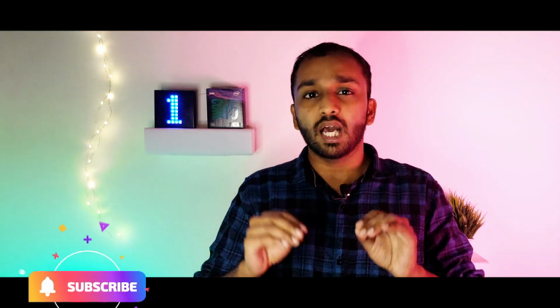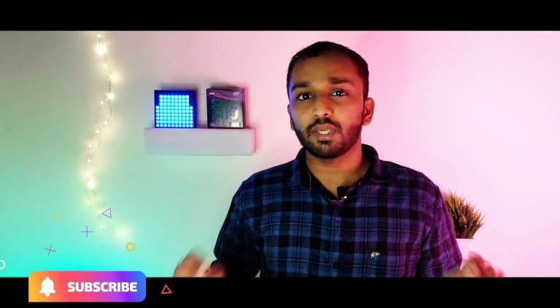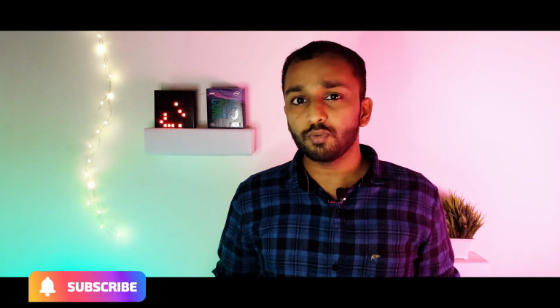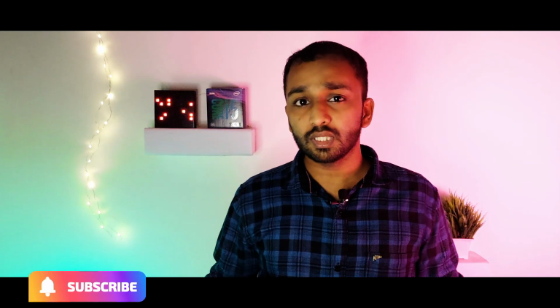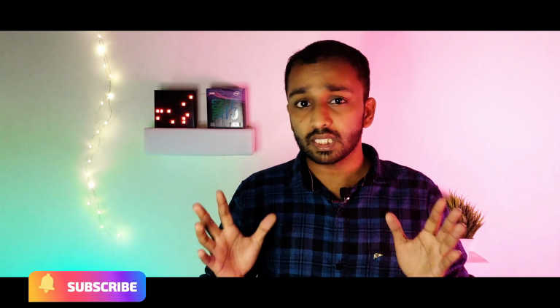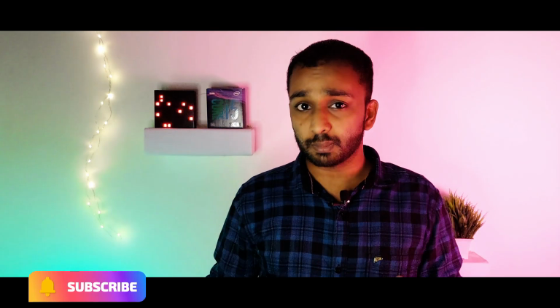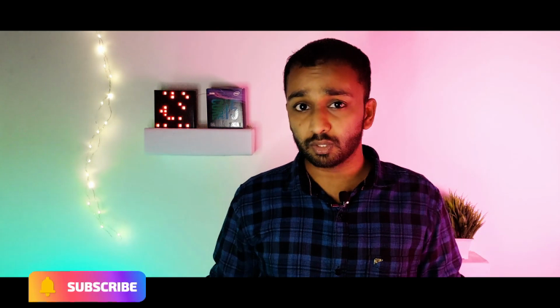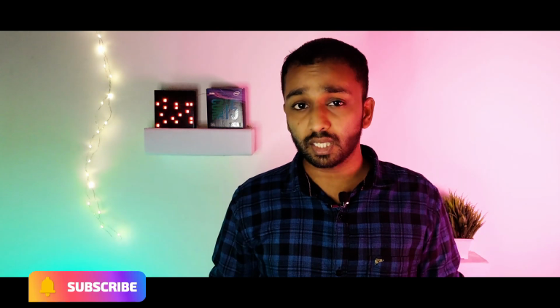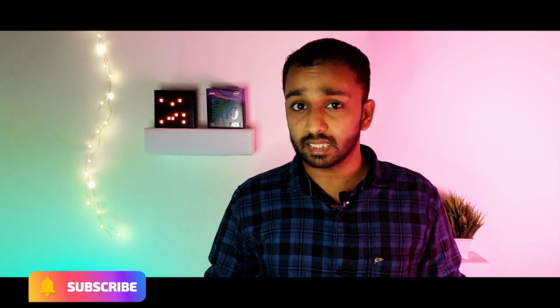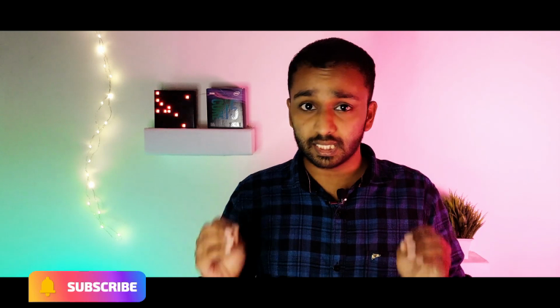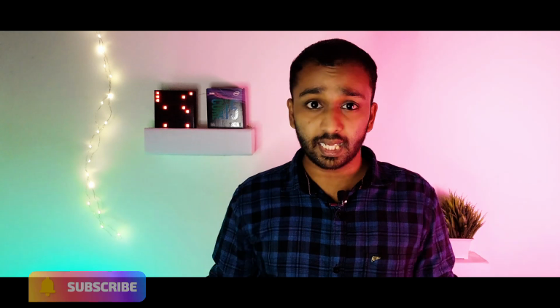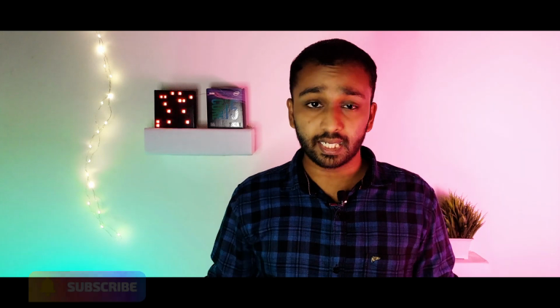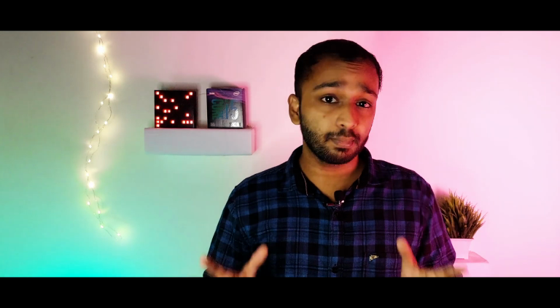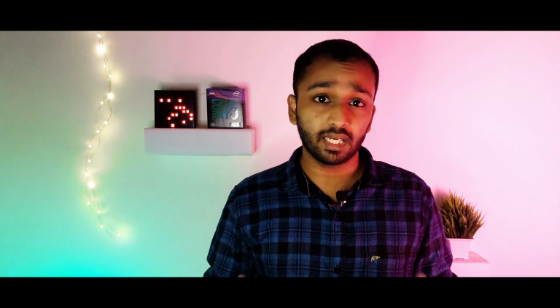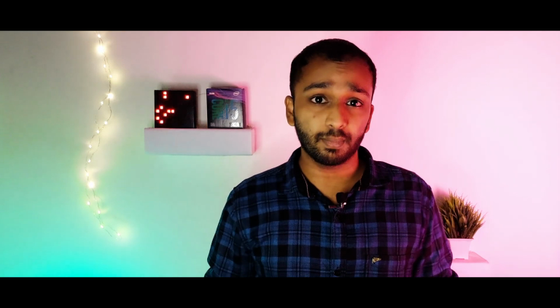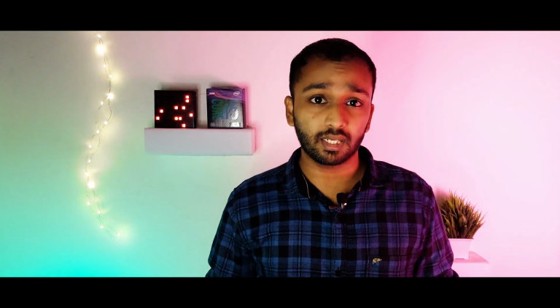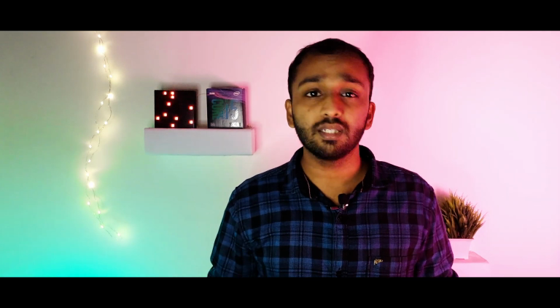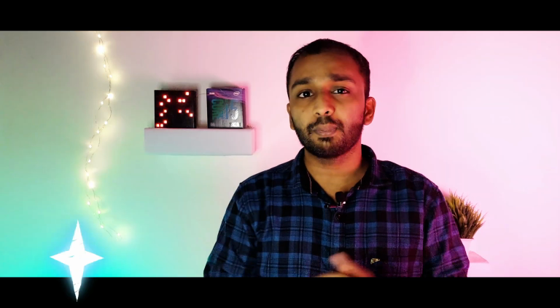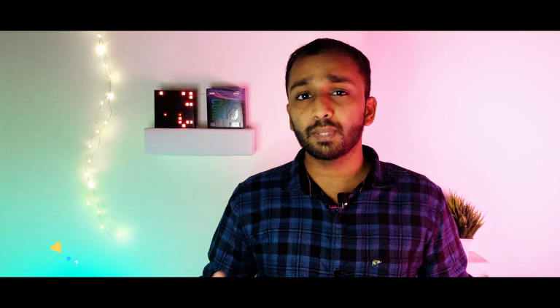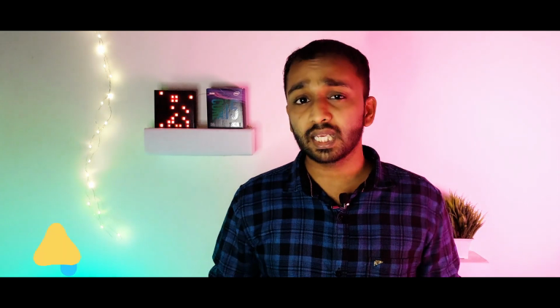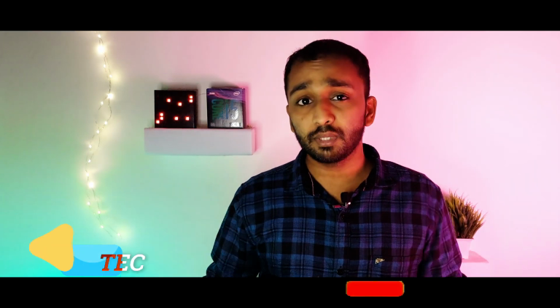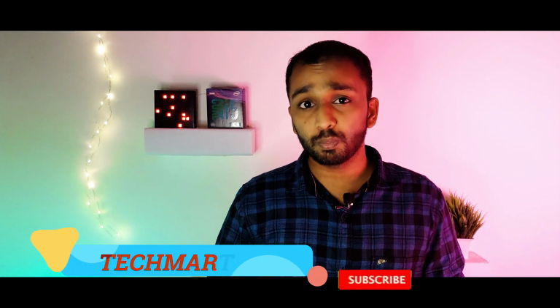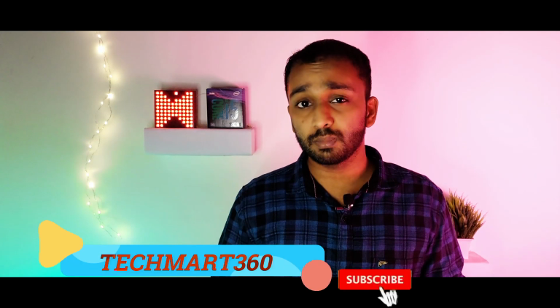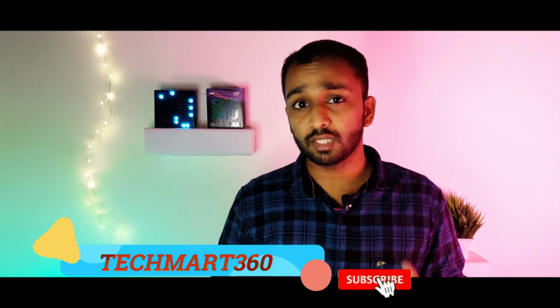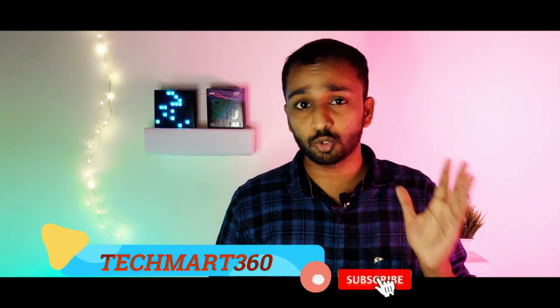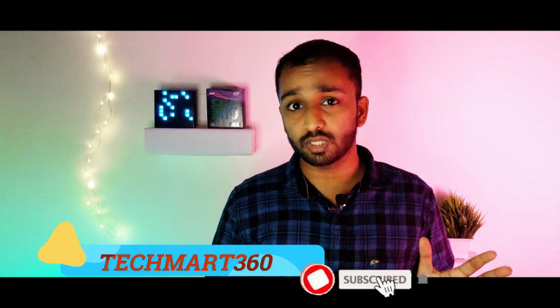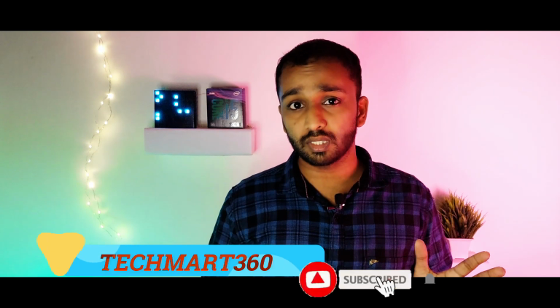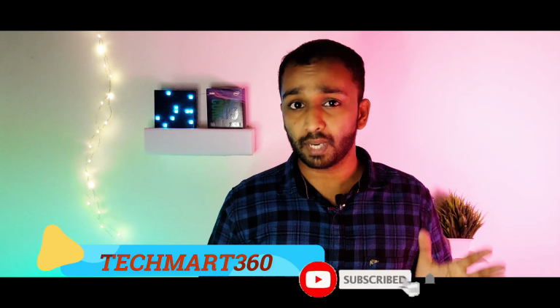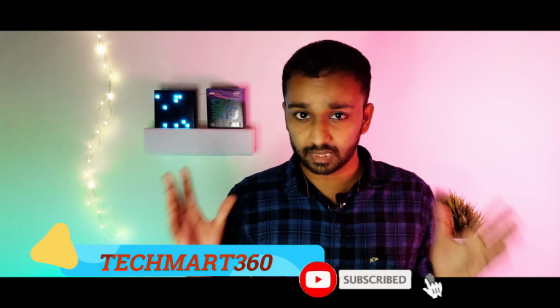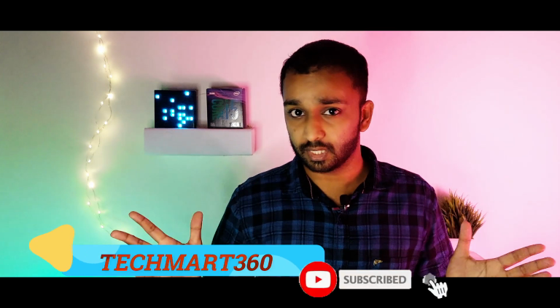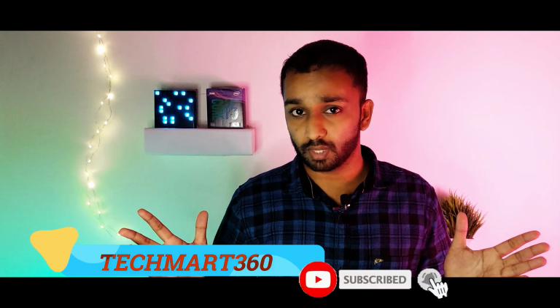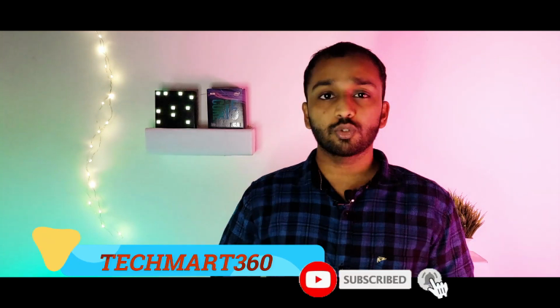If you like this video, please like this video.